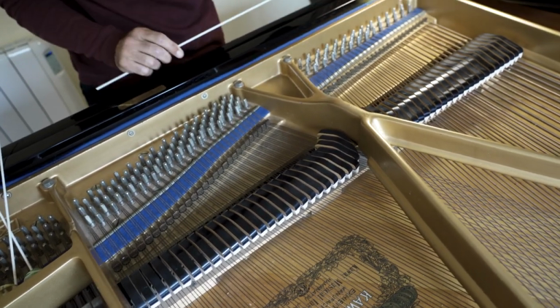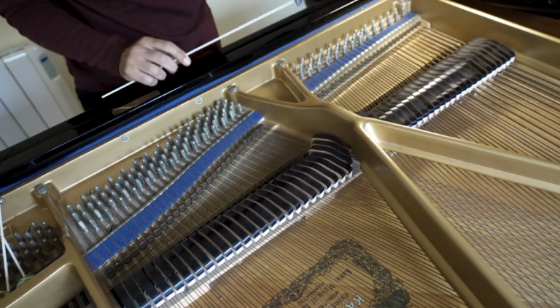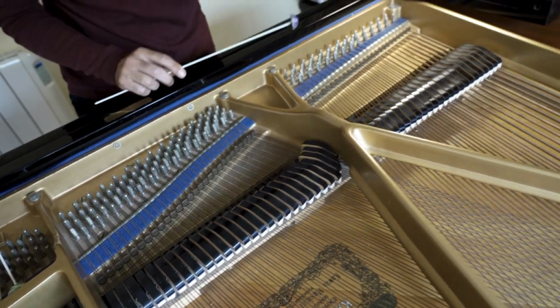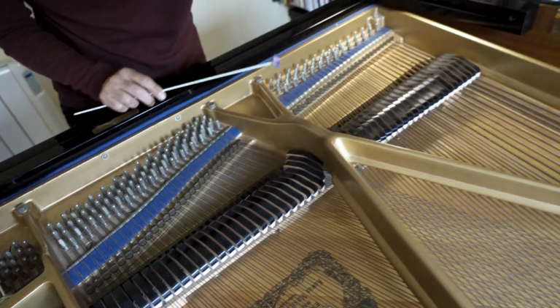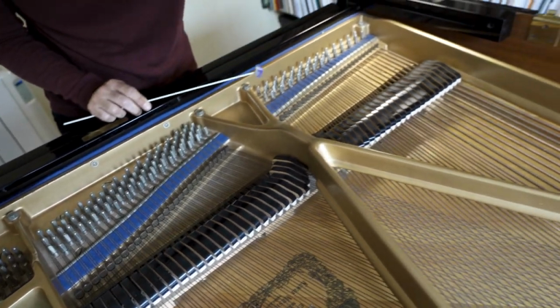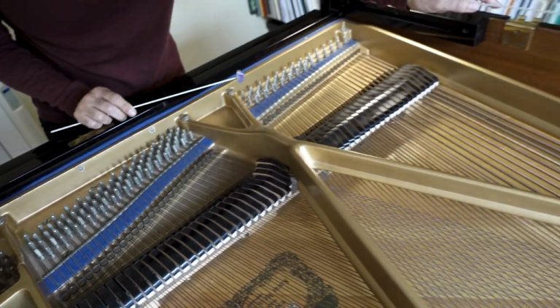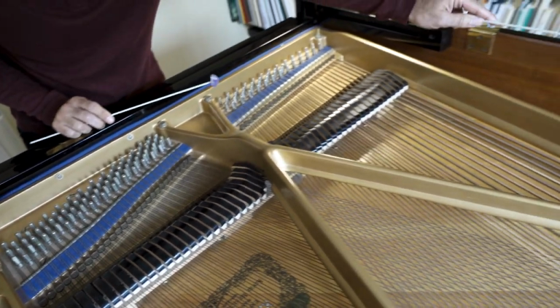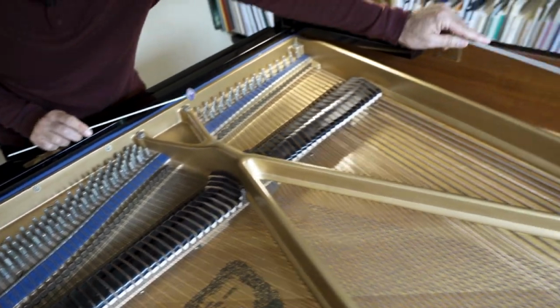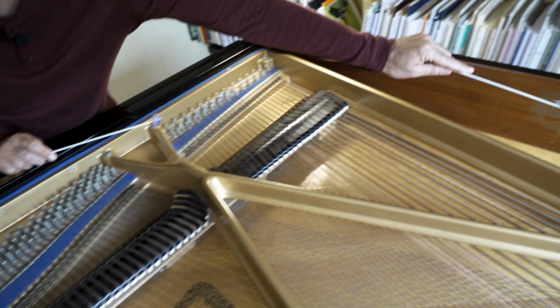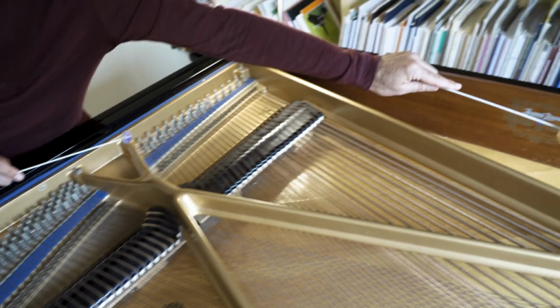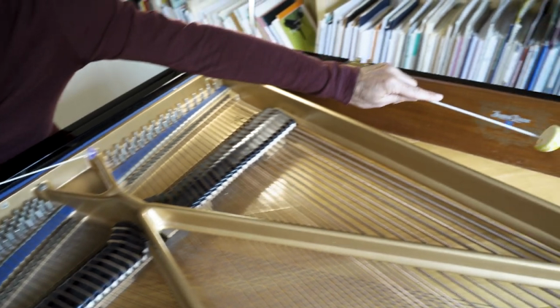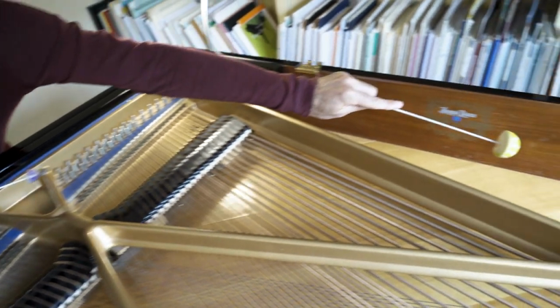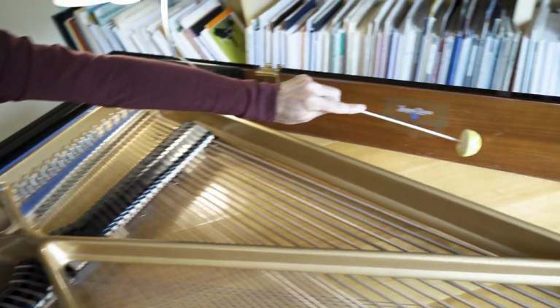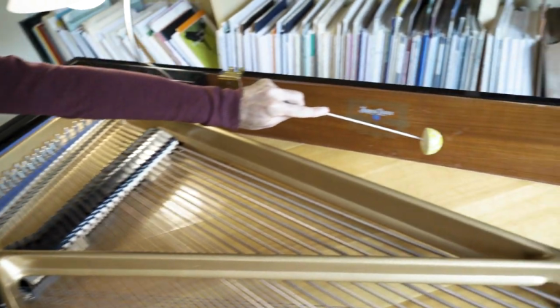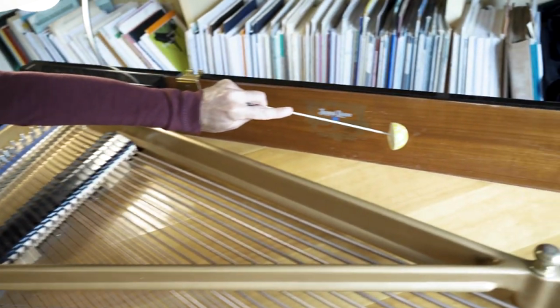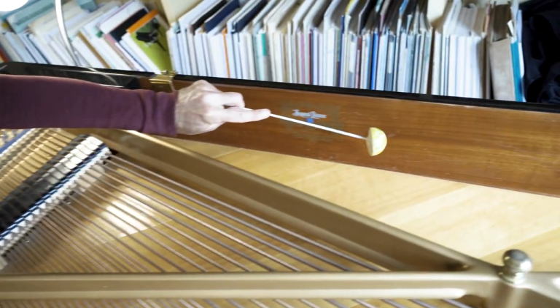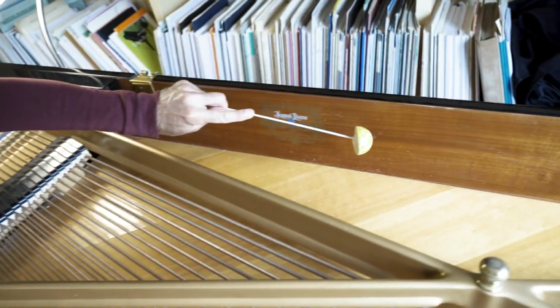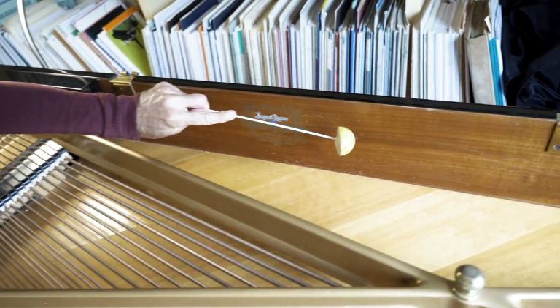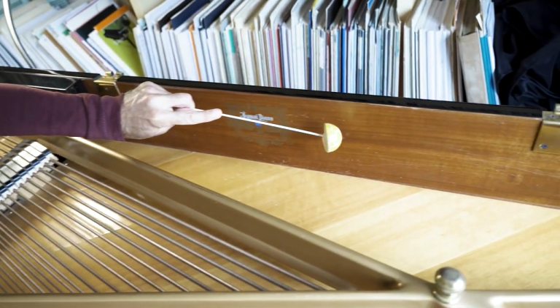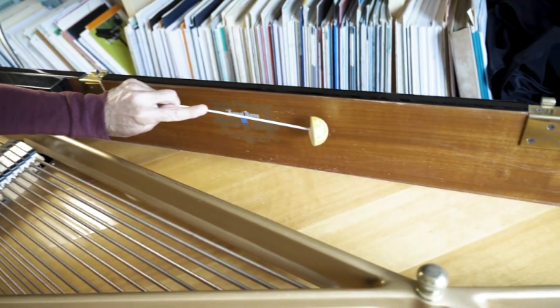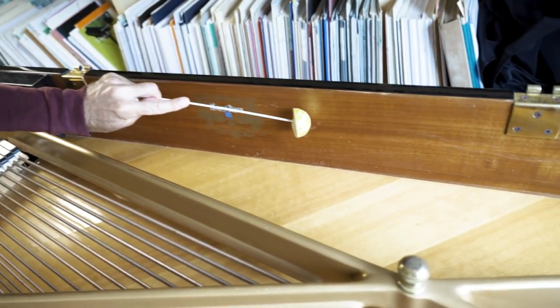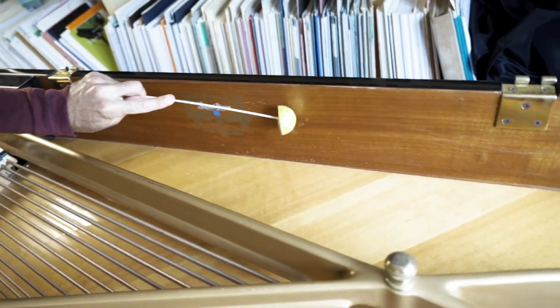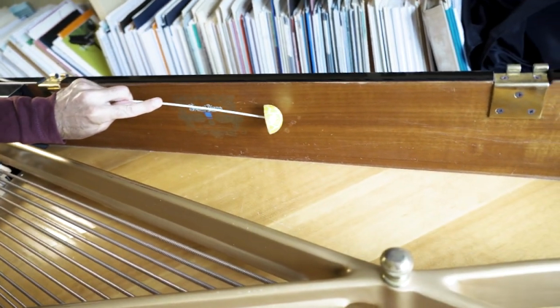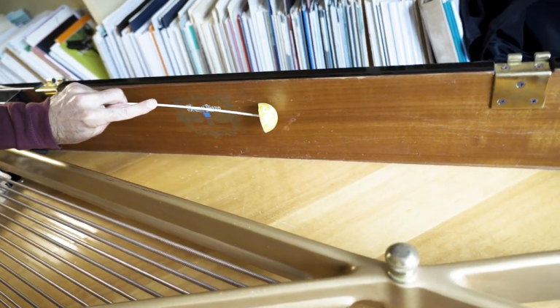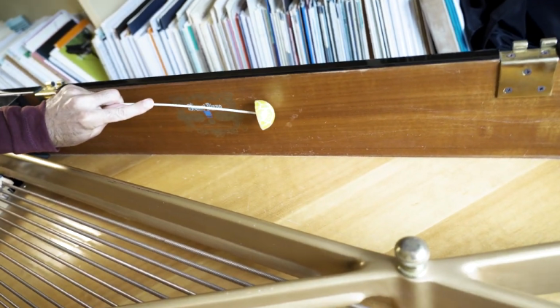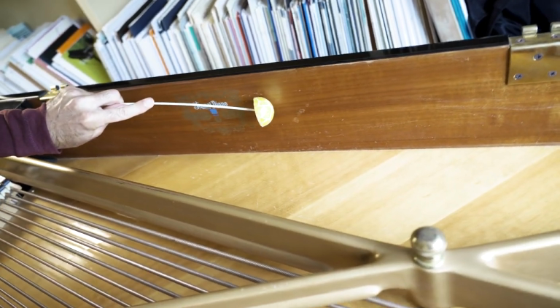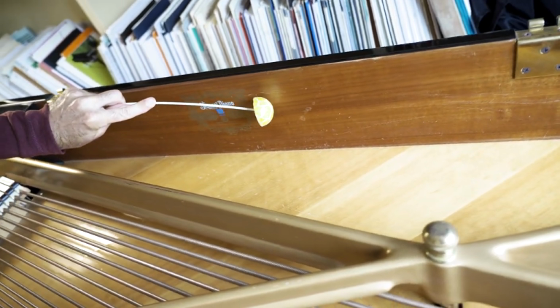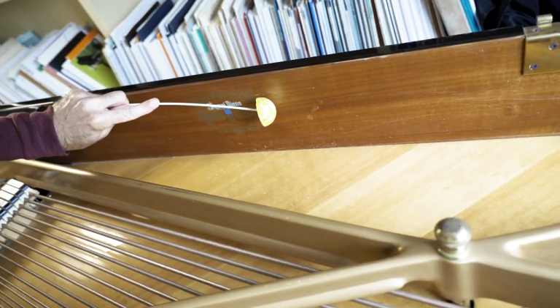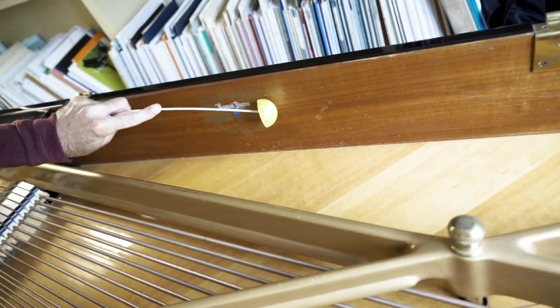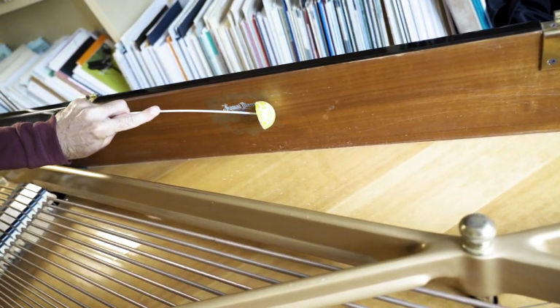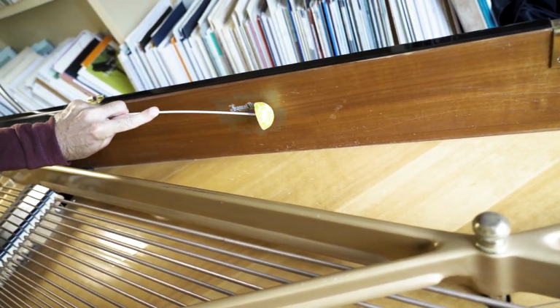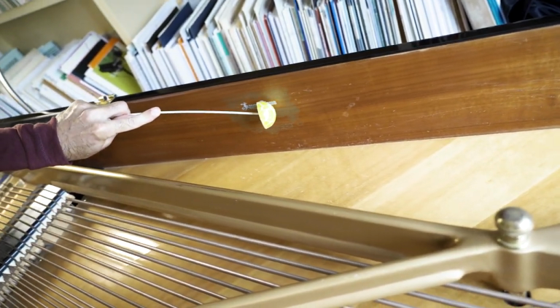And it works, also, in the wood of the piano.